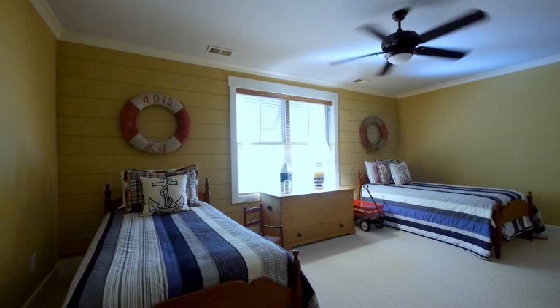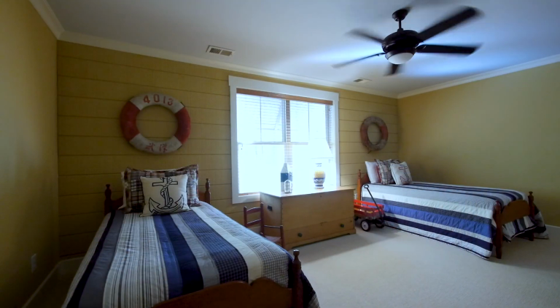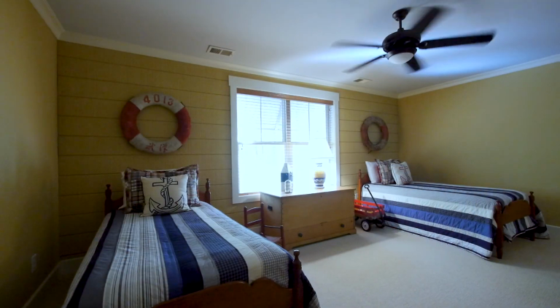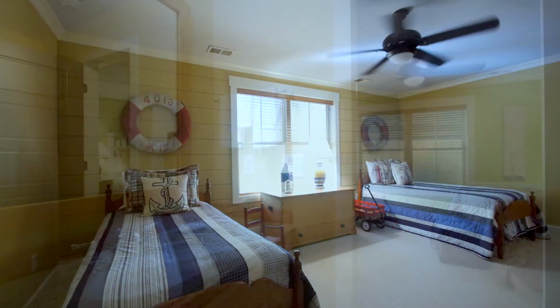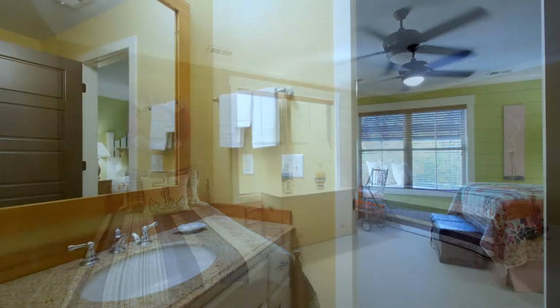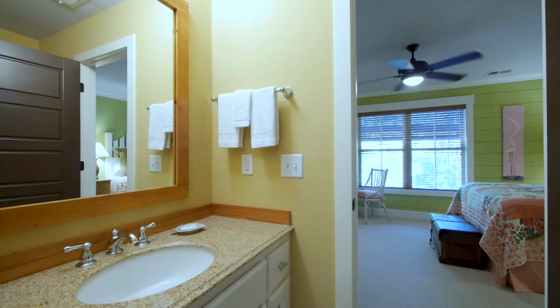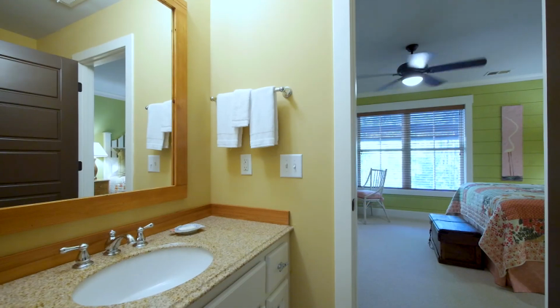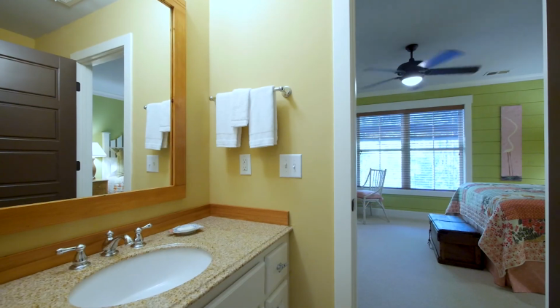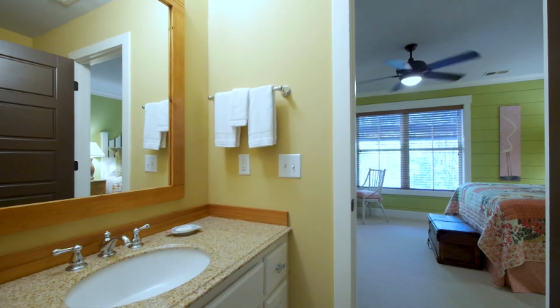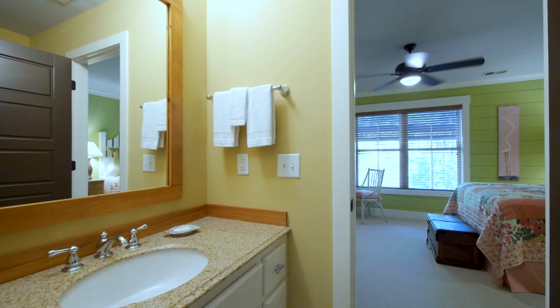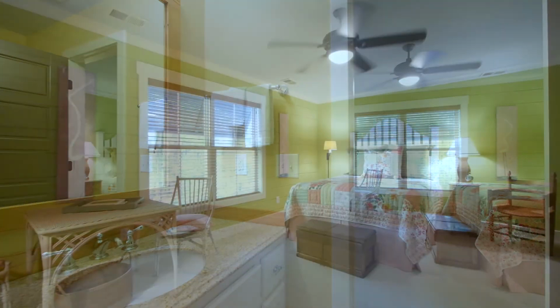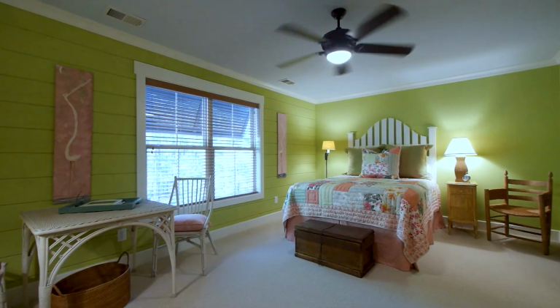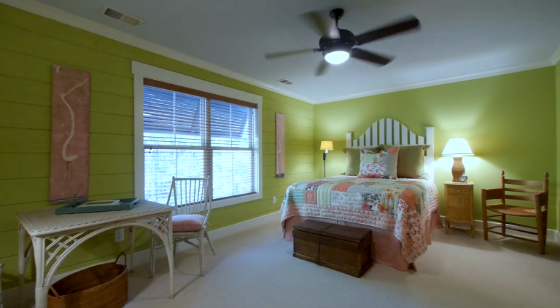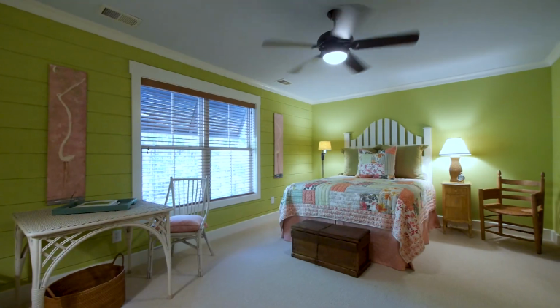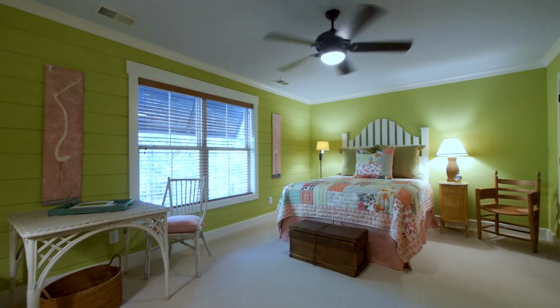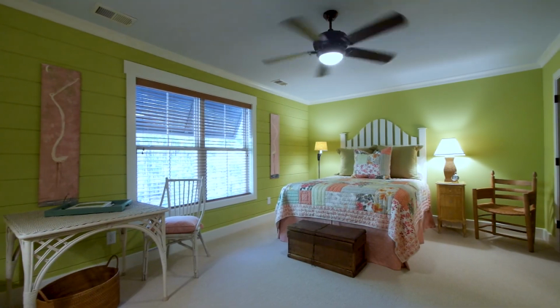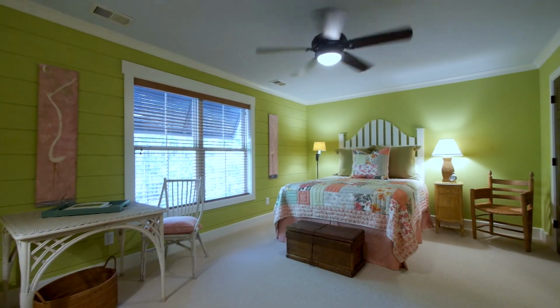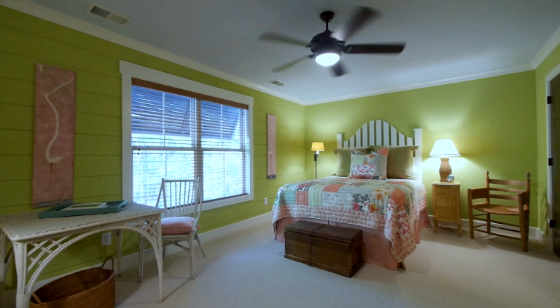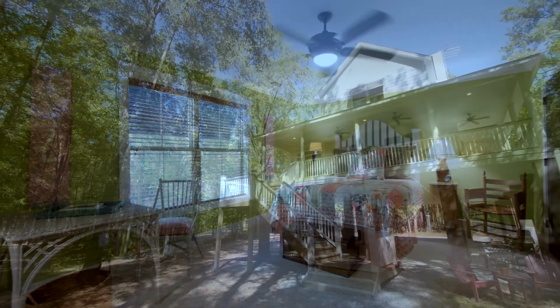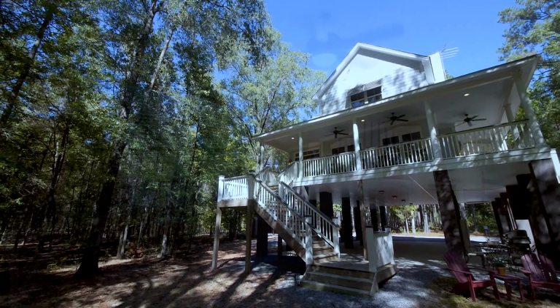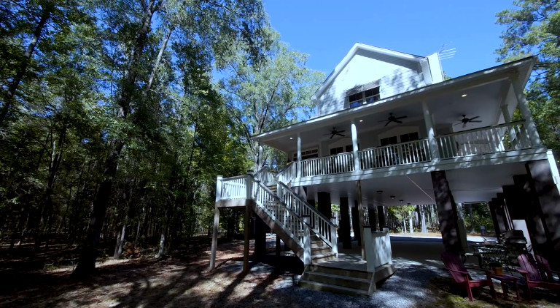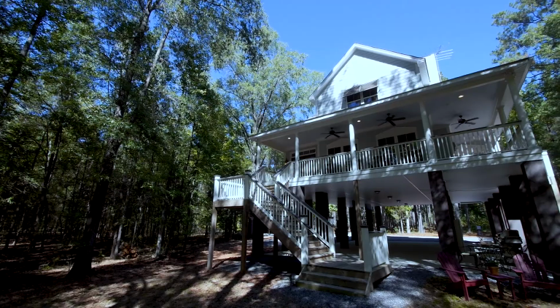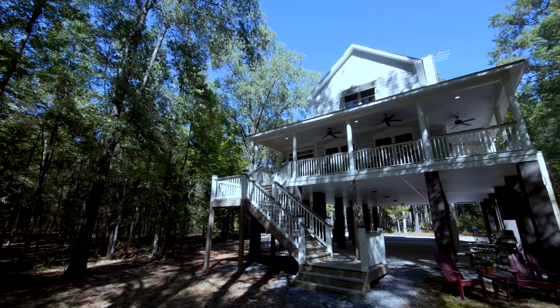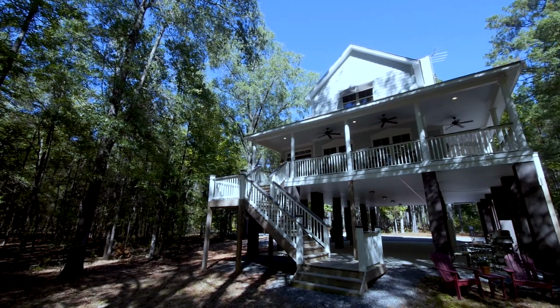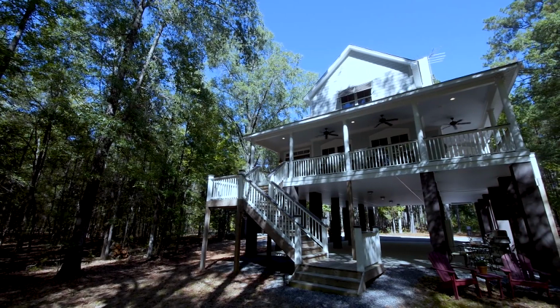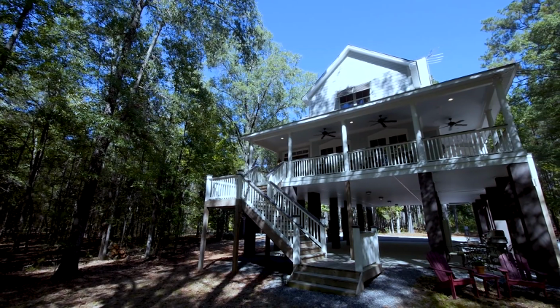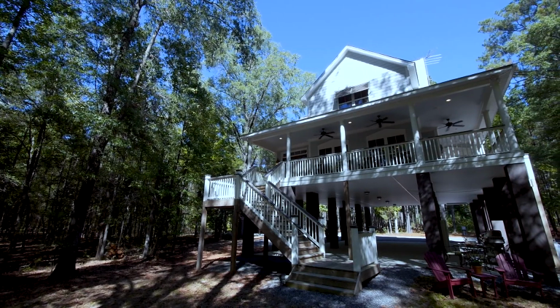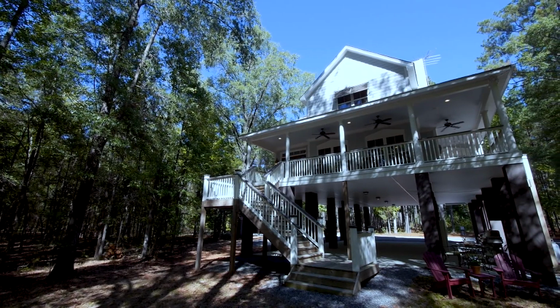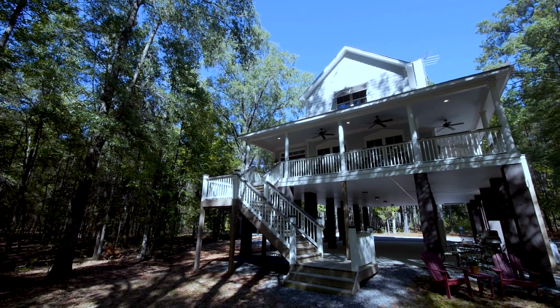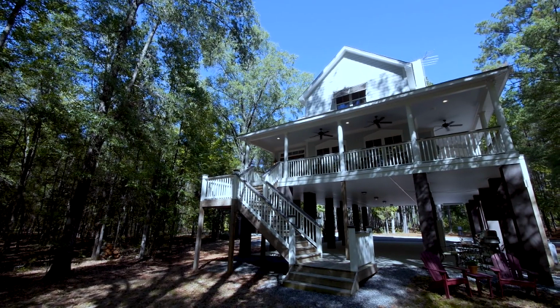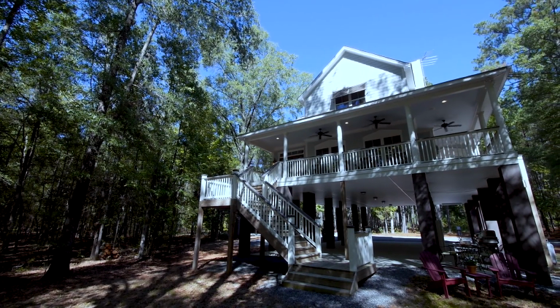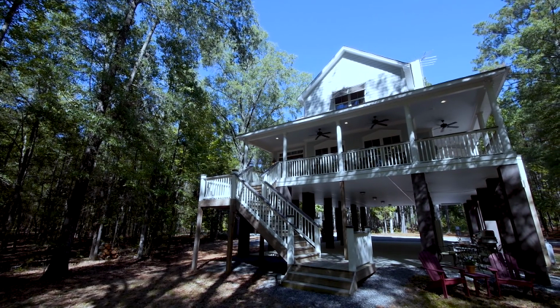Your guests will enjoy the same luxury upstairs with two additional bedrooms, a loft, and a full bath.